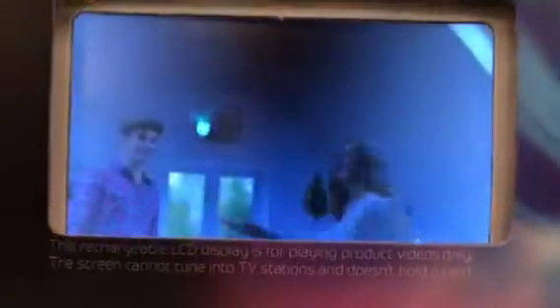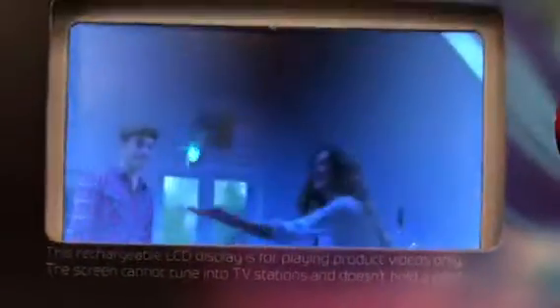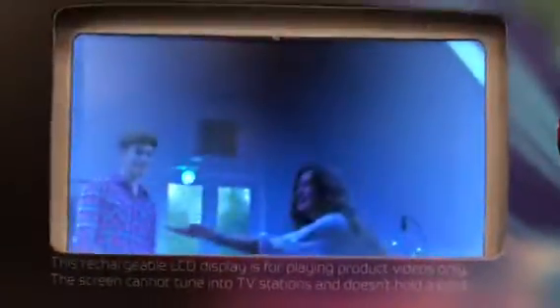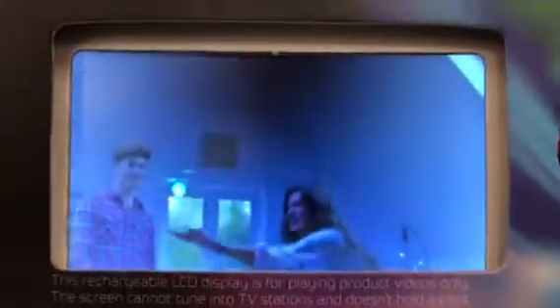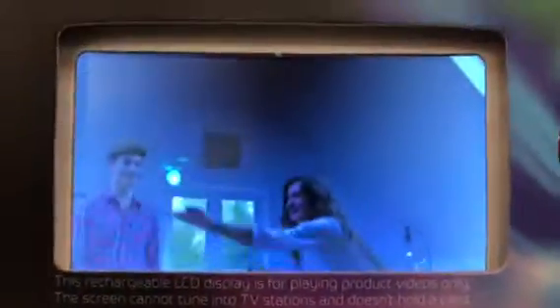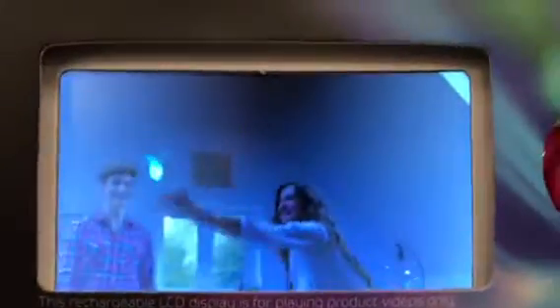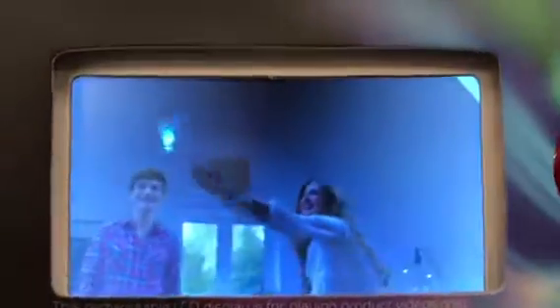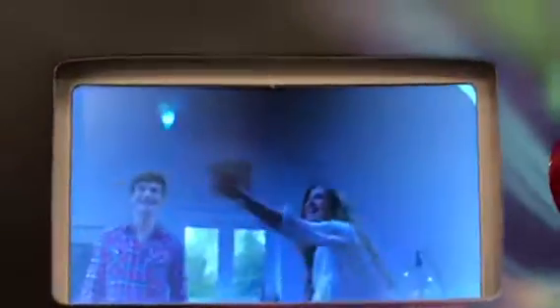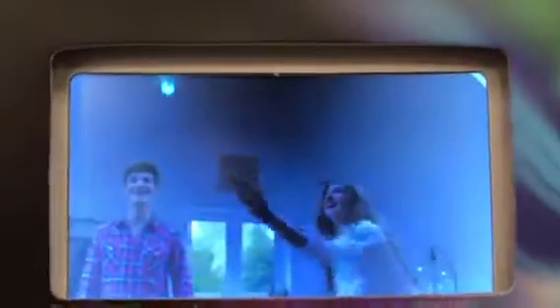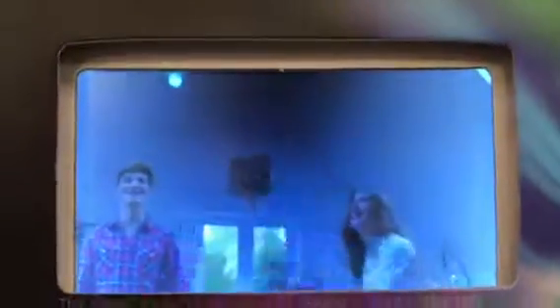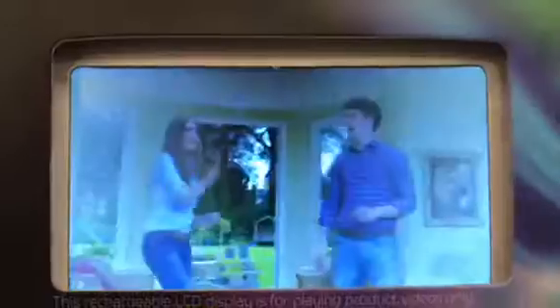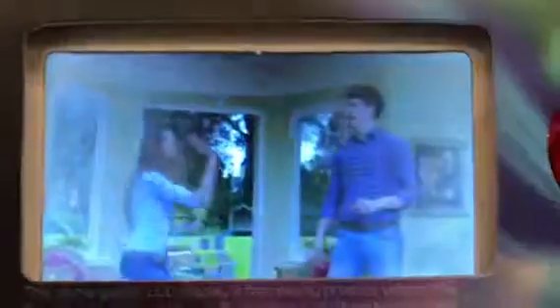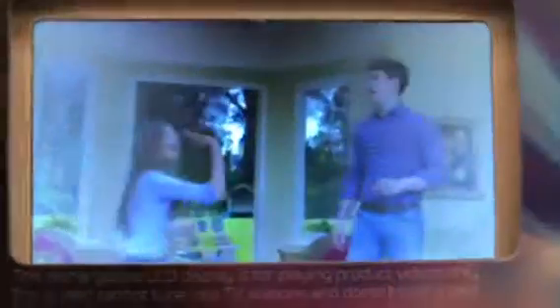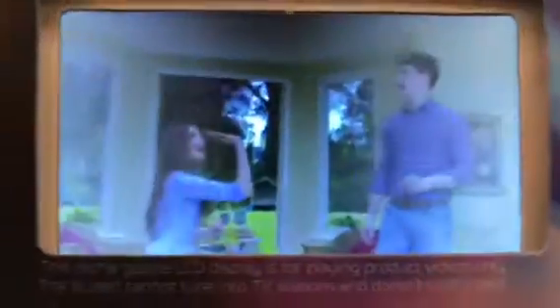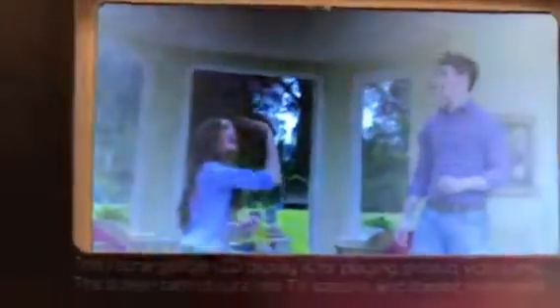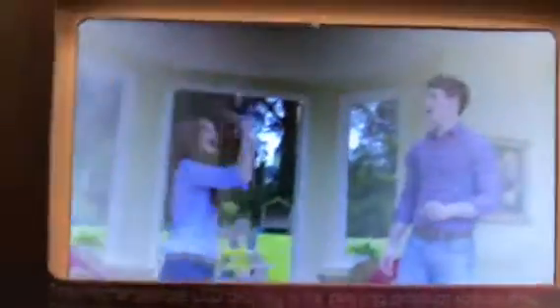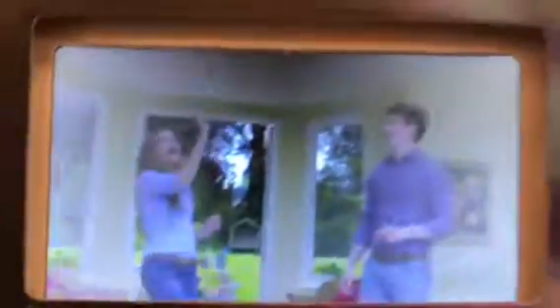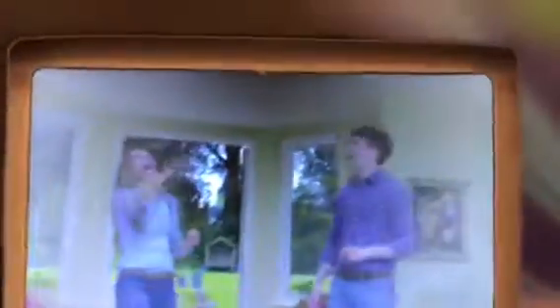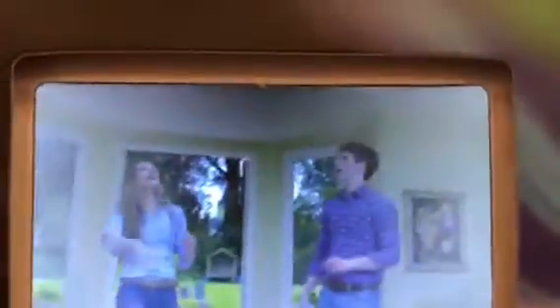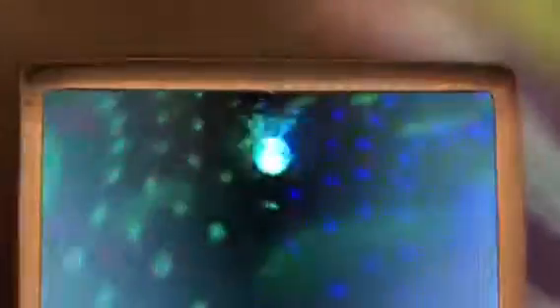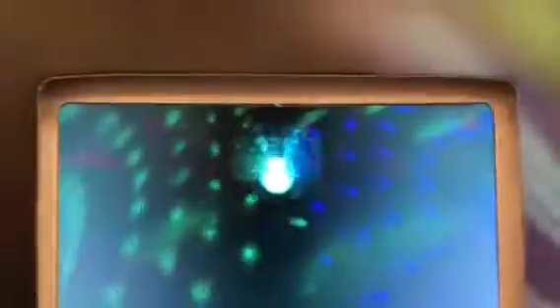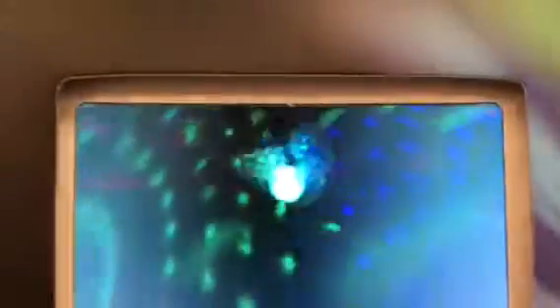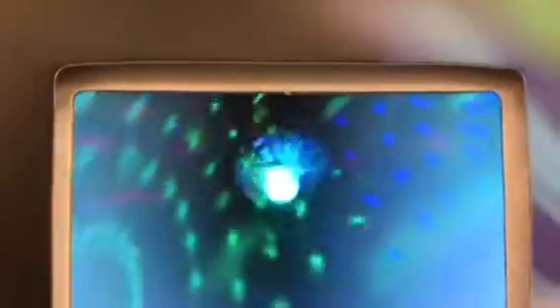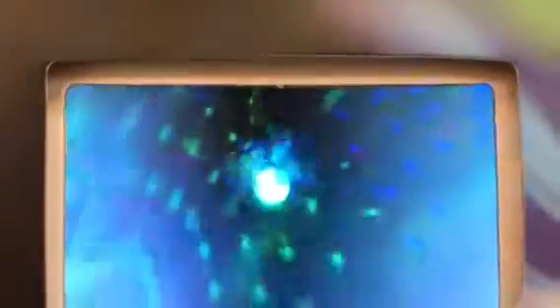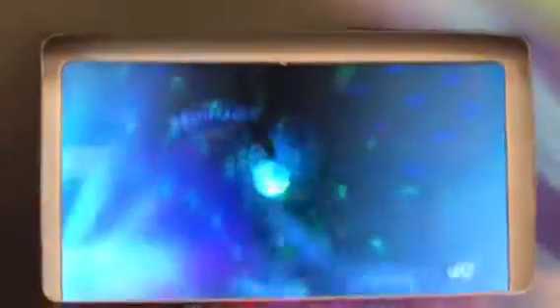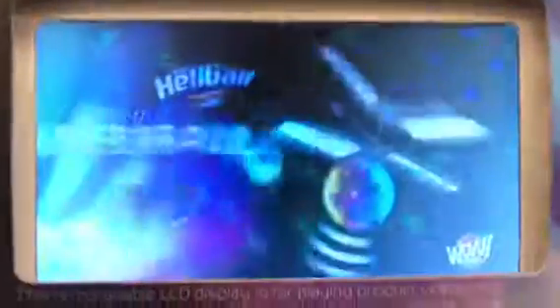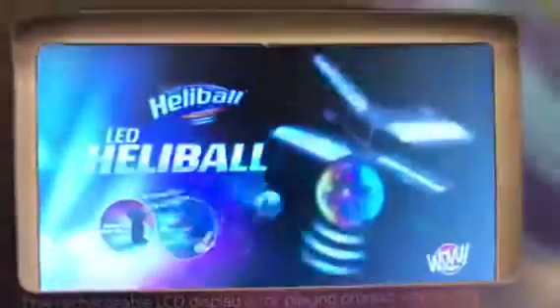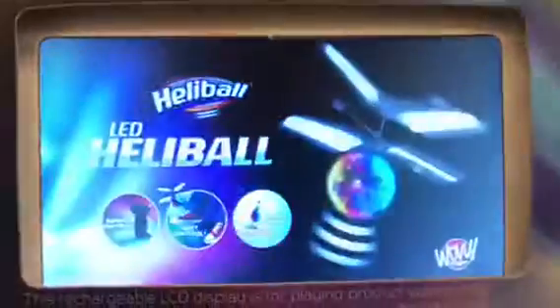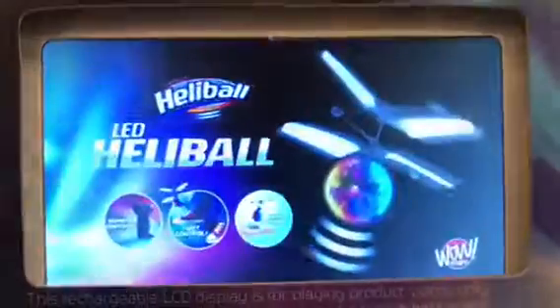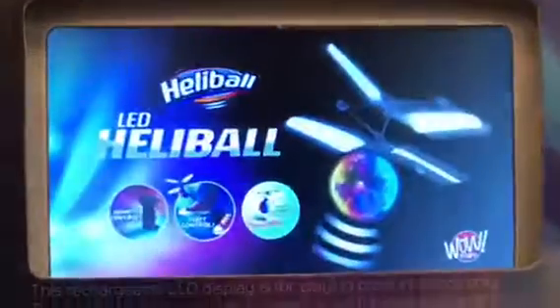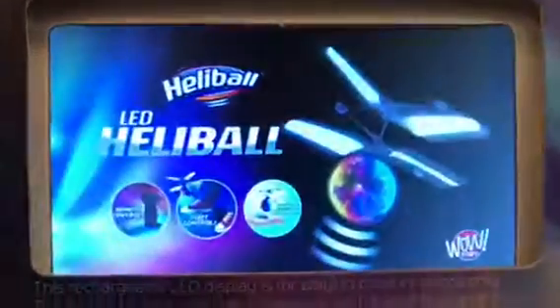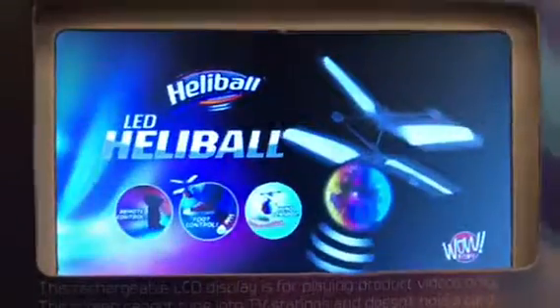How long can you stay flying? Auto flight and awesome light shows only with the LED Heliball.